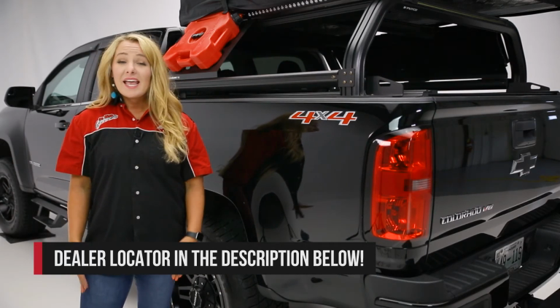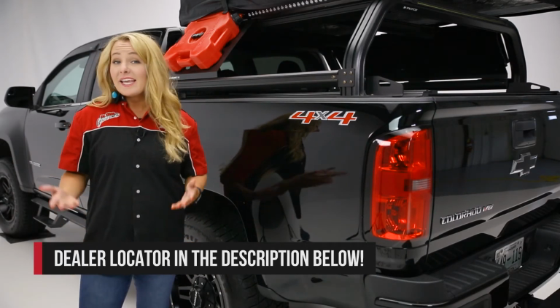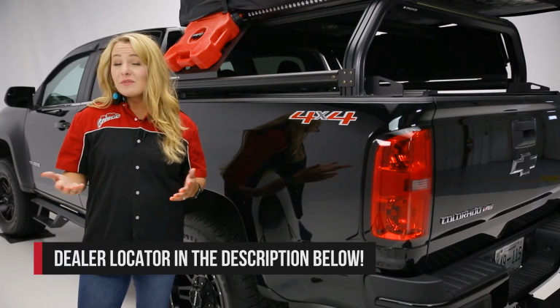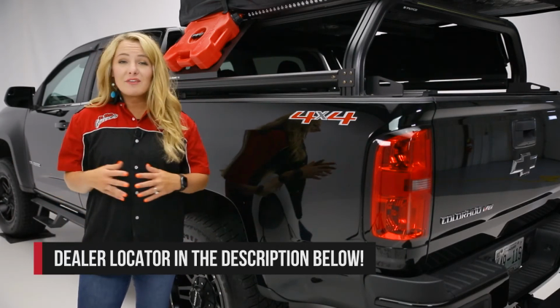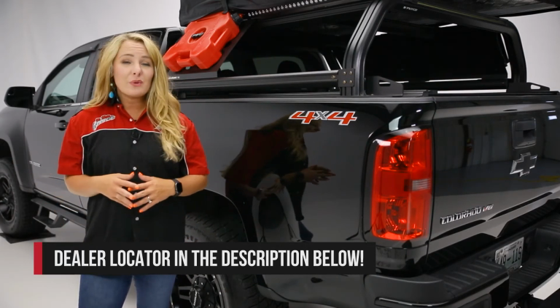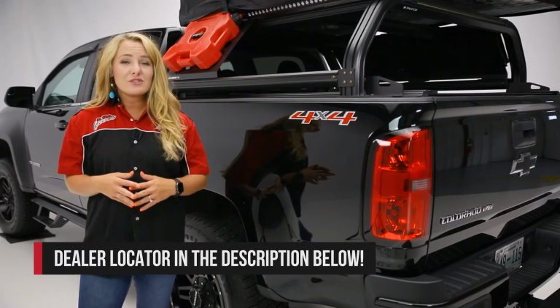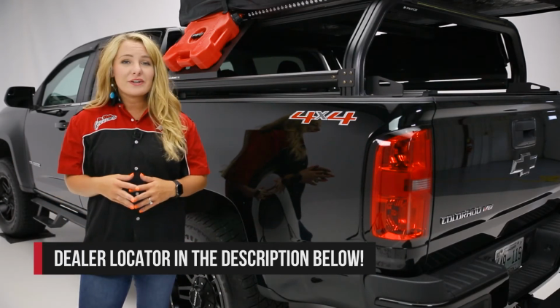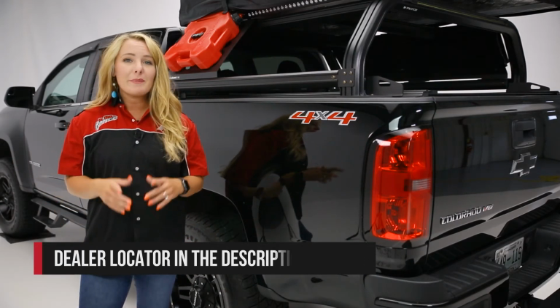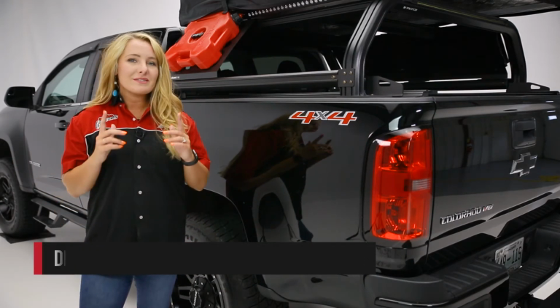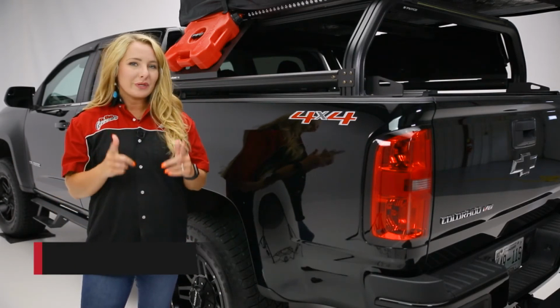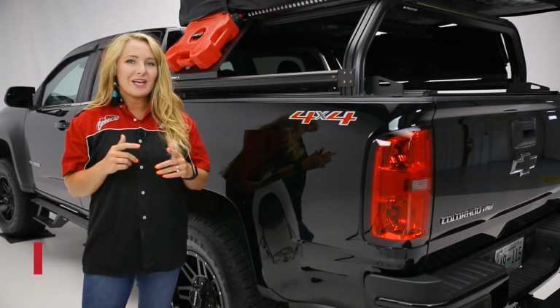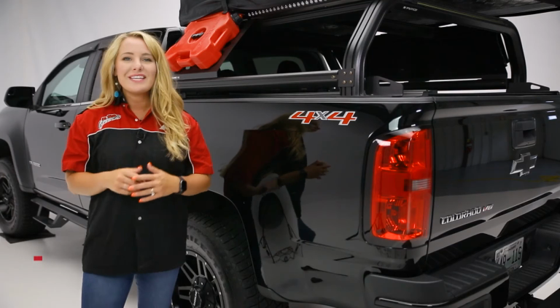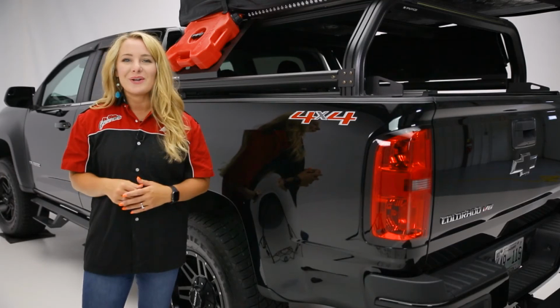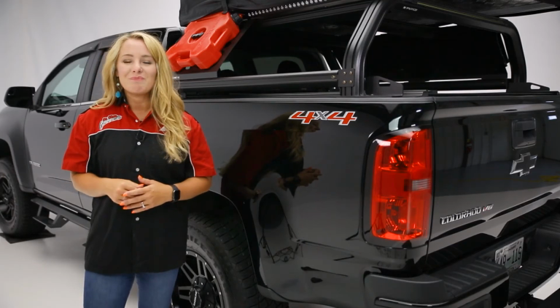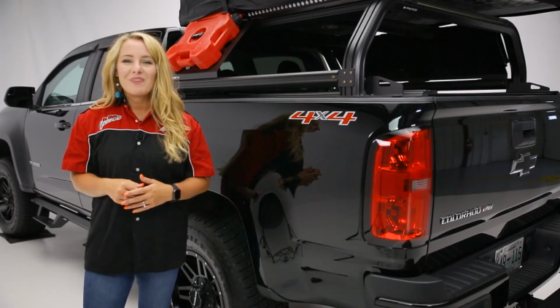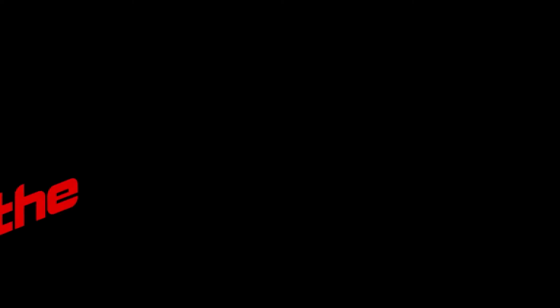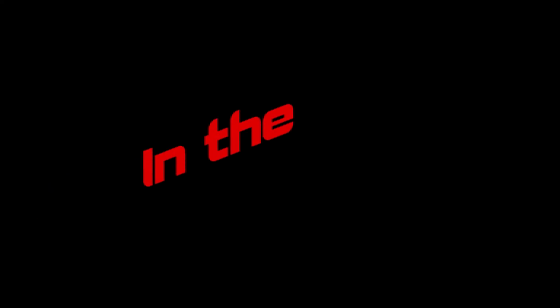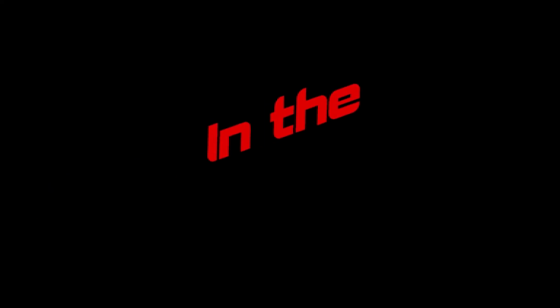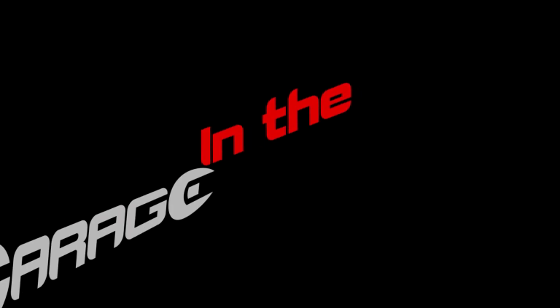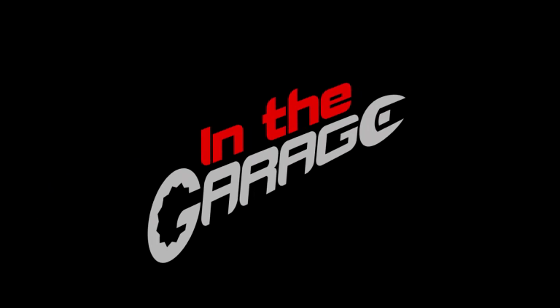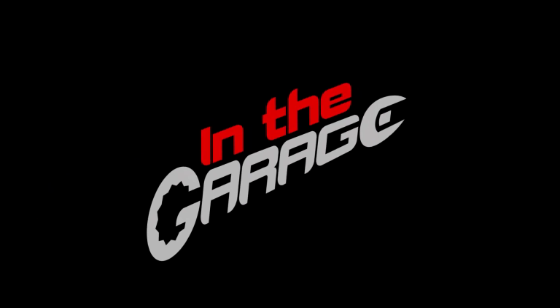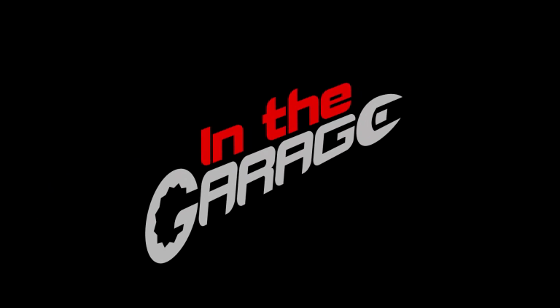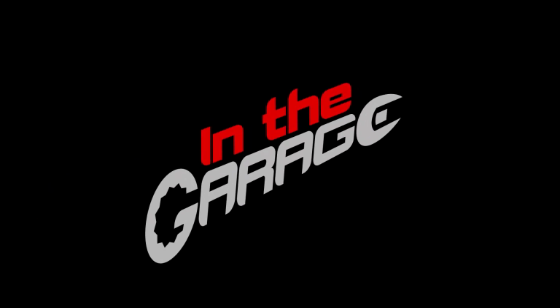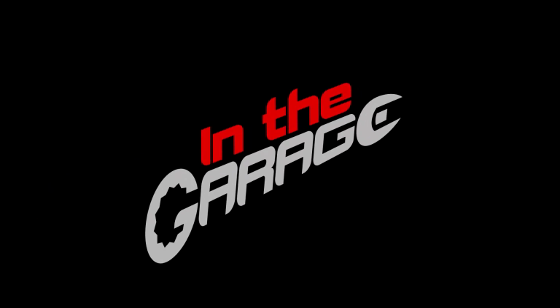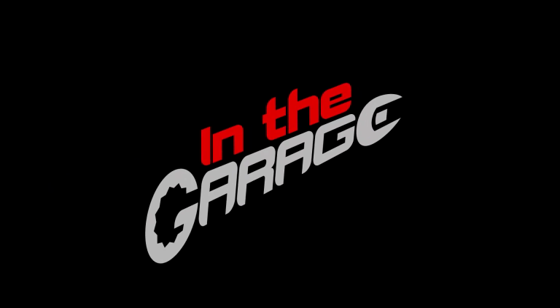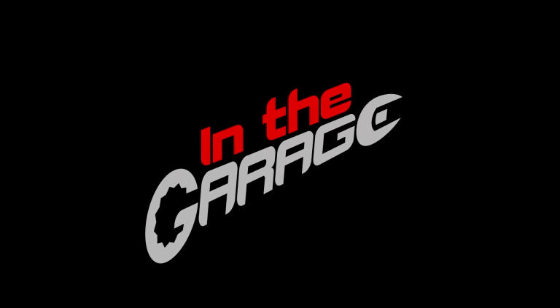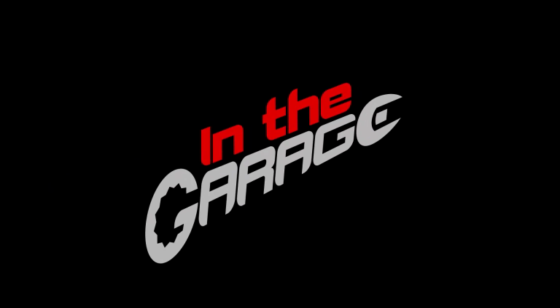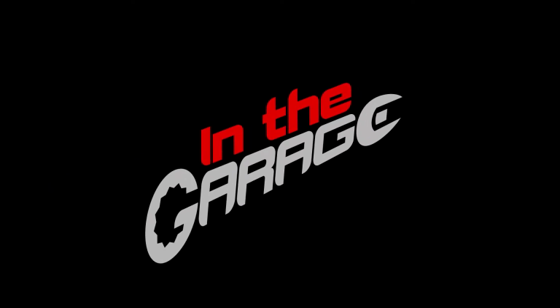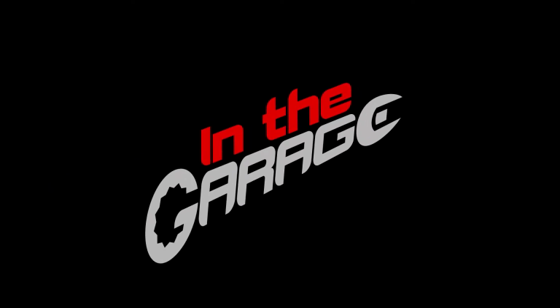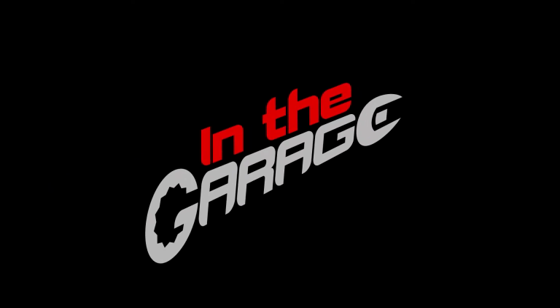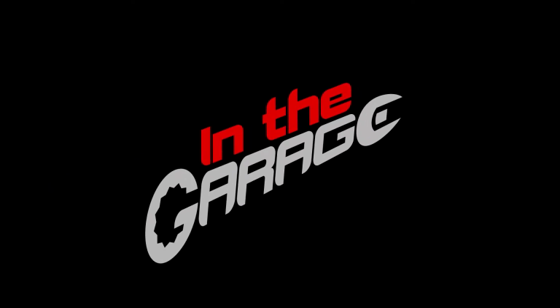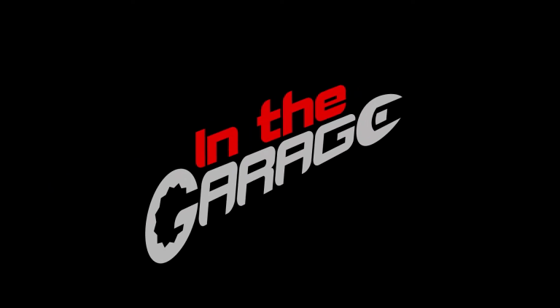And if you have any questions or comments, we'd love to hear them. Thanks so much for joining us on this episode of In the Garage.